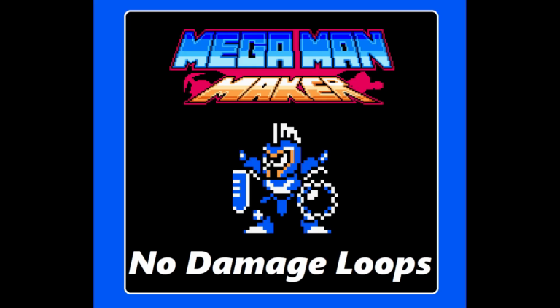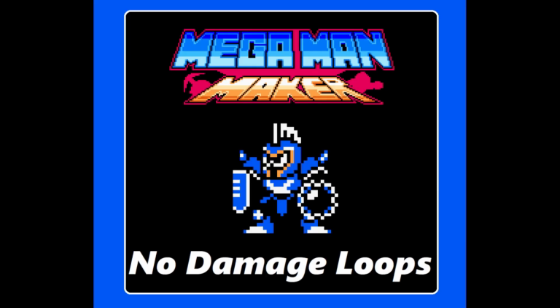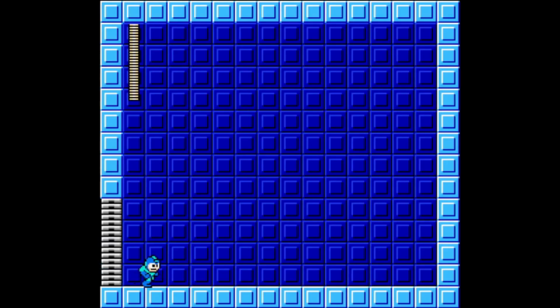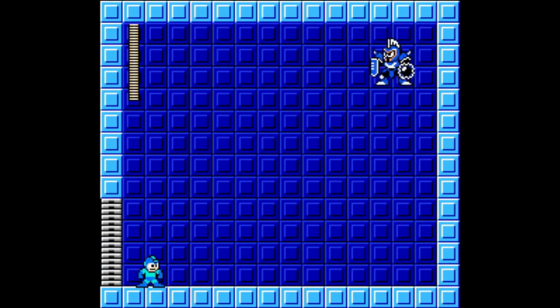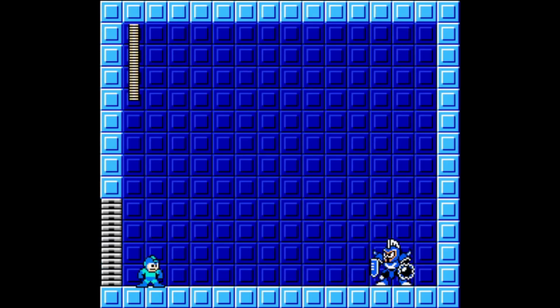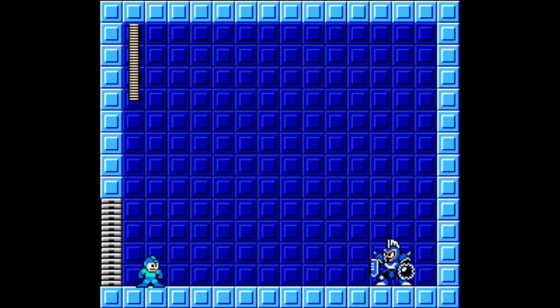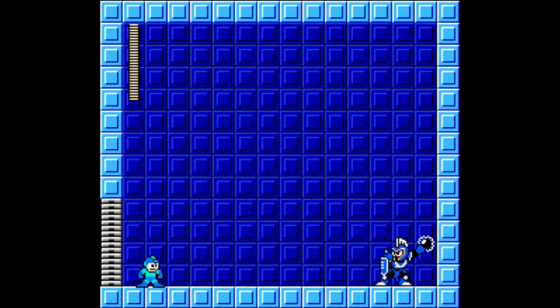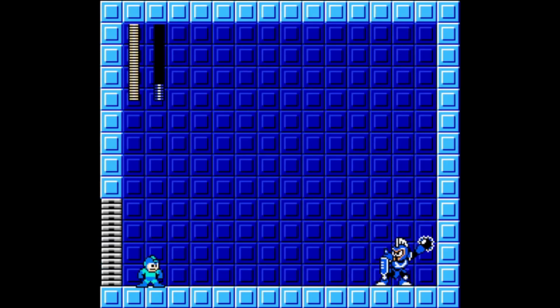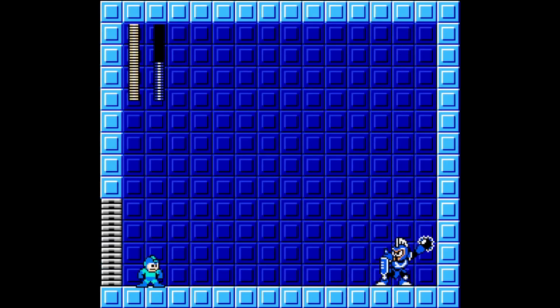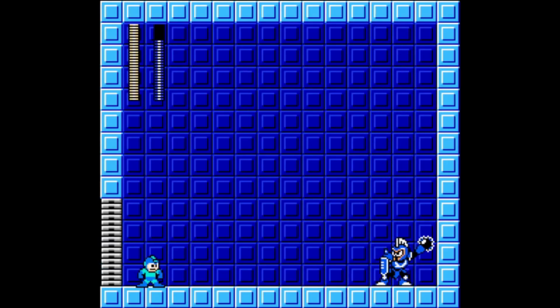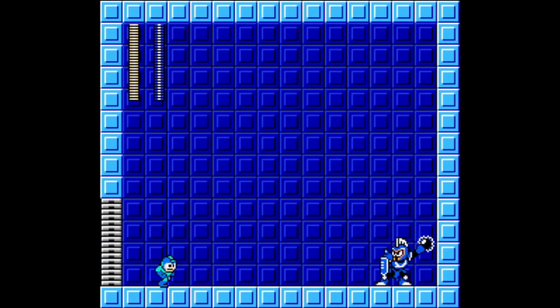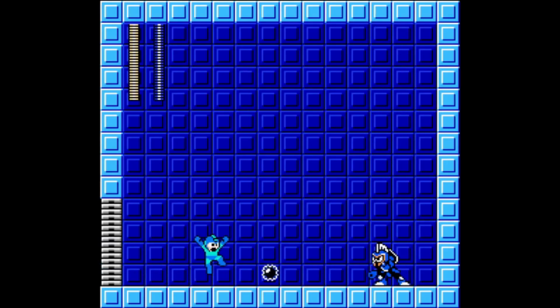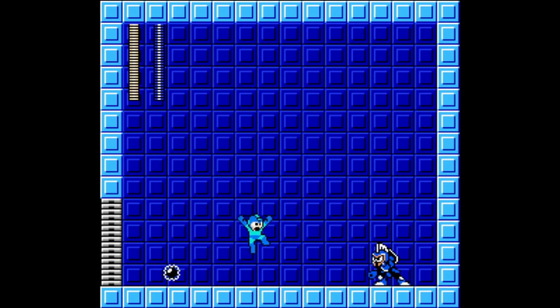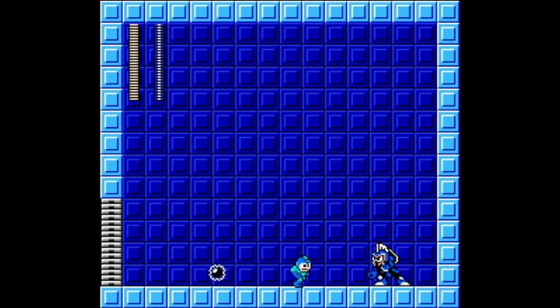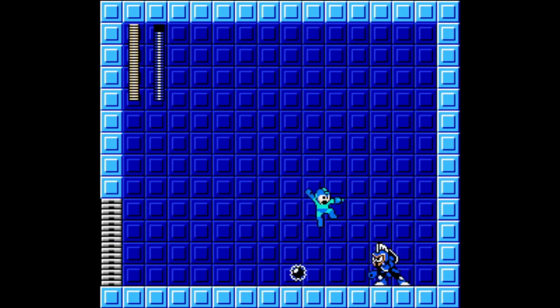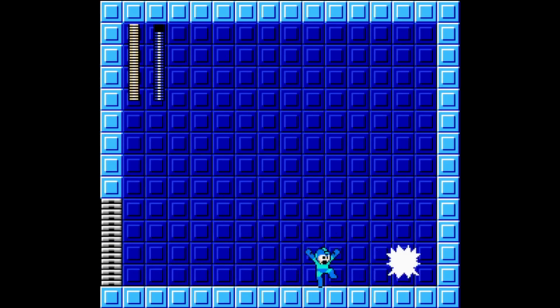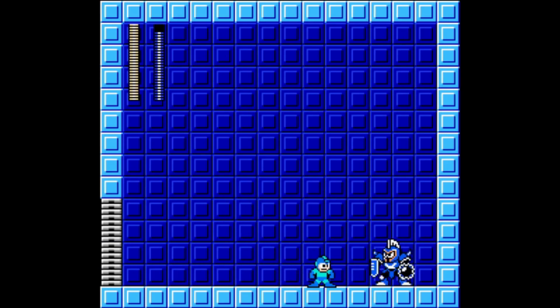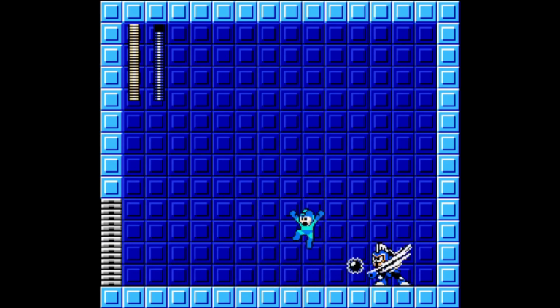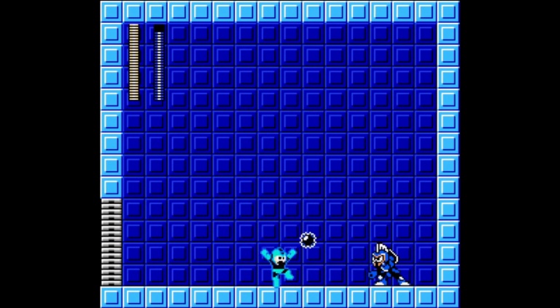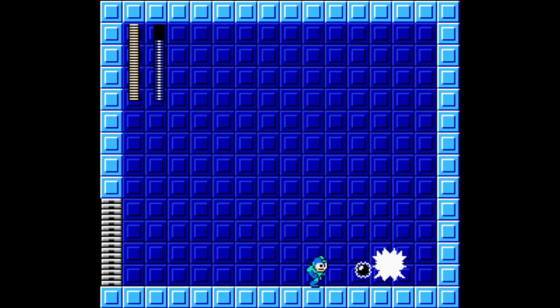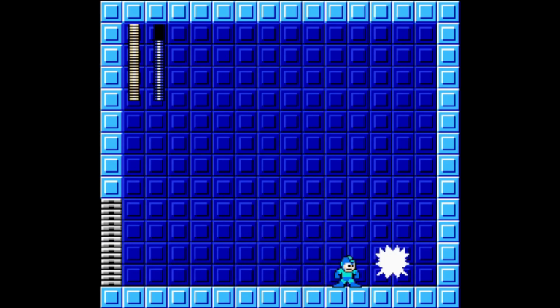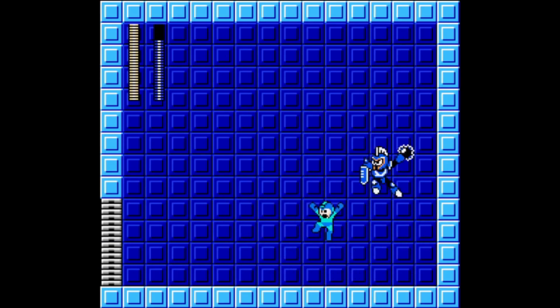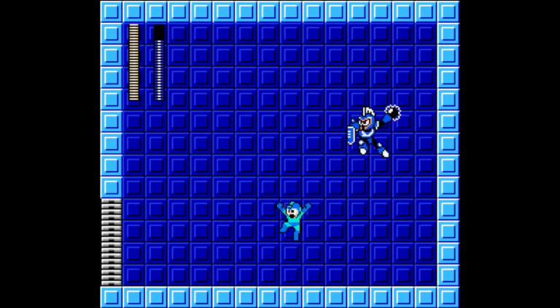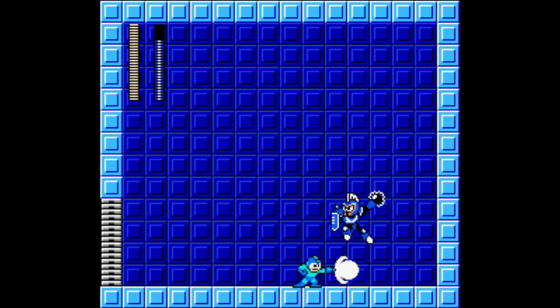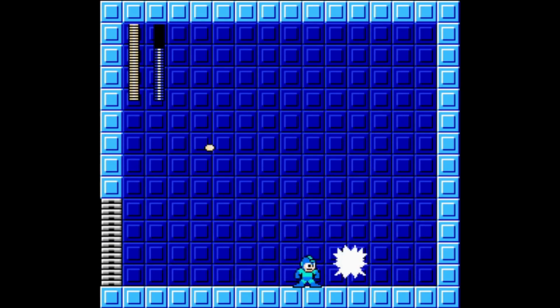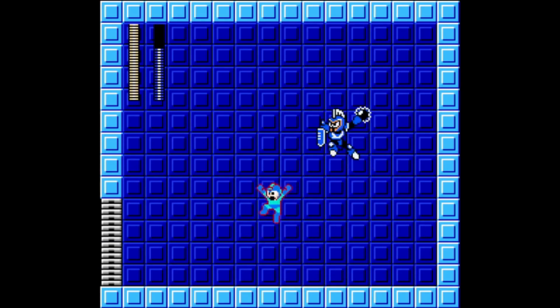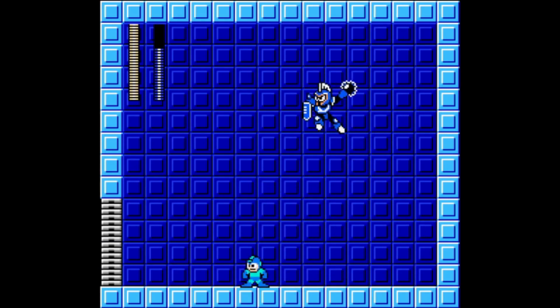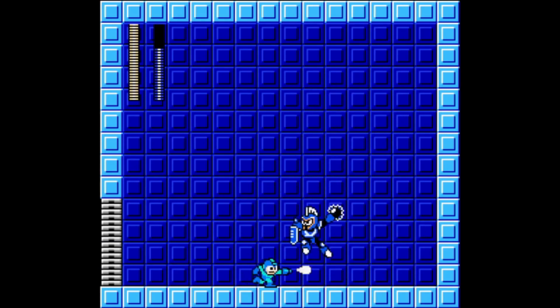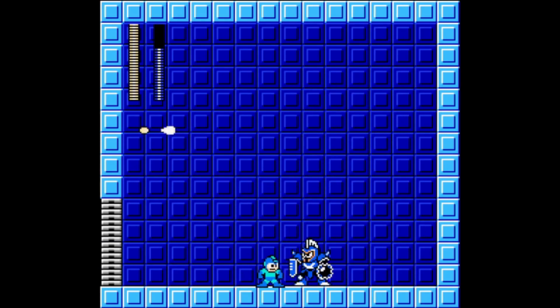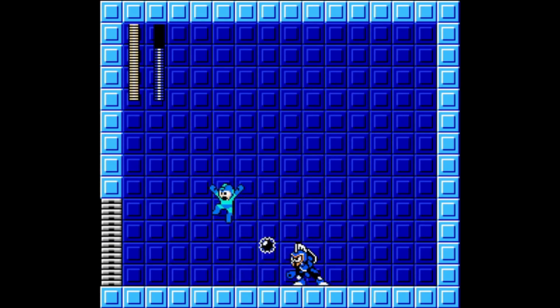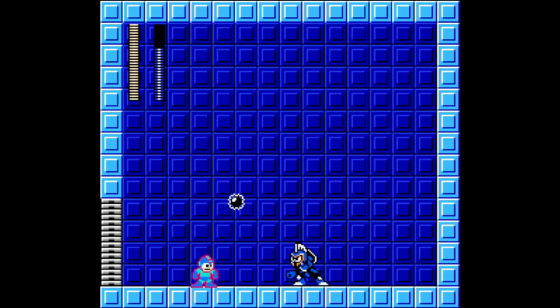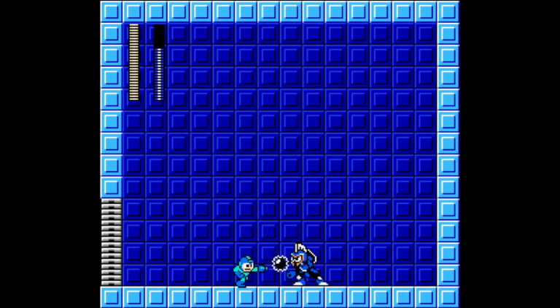For no damage loops against Night Man, always try to shoot him on his way down from a jump or while his mace projectile is active. You can also jump up and shoot him in the back before he lands.